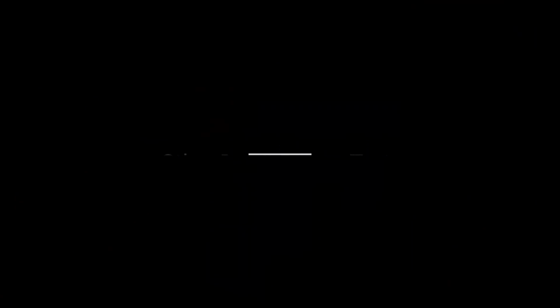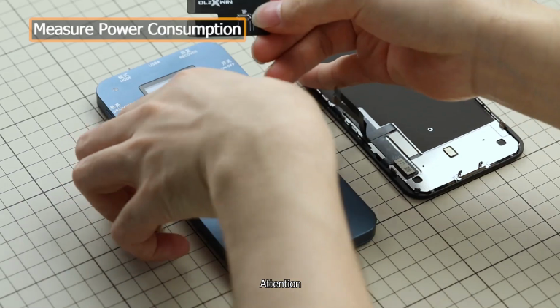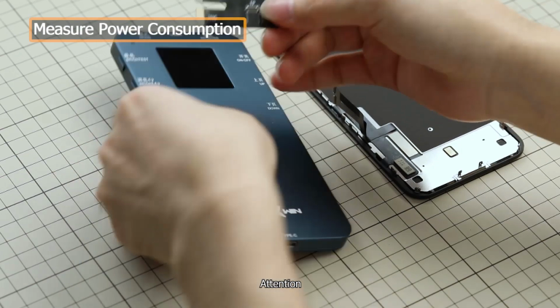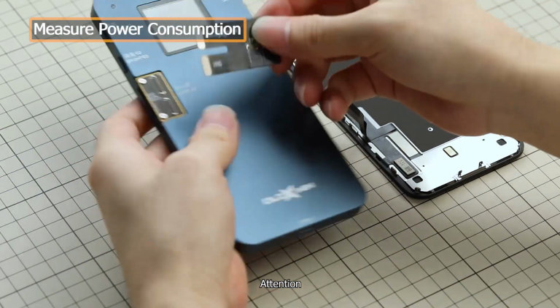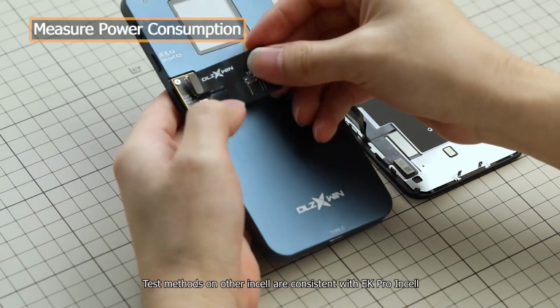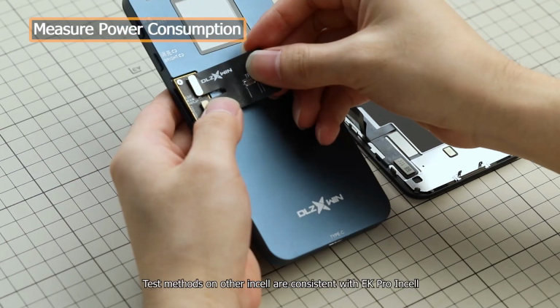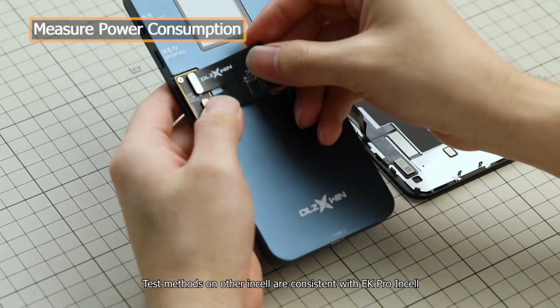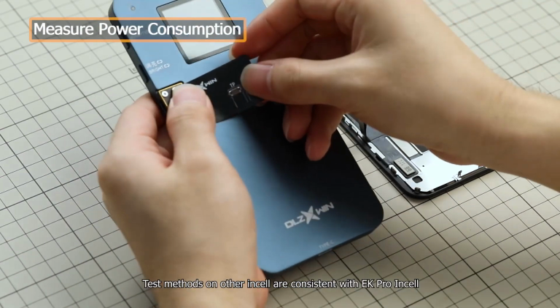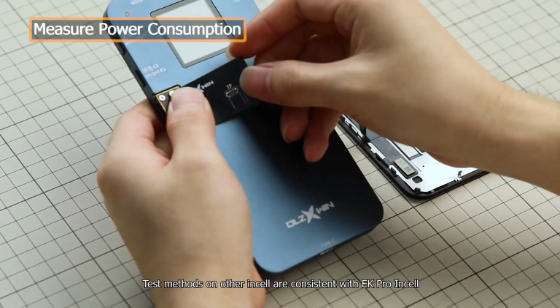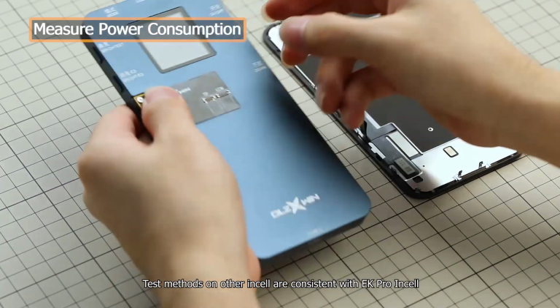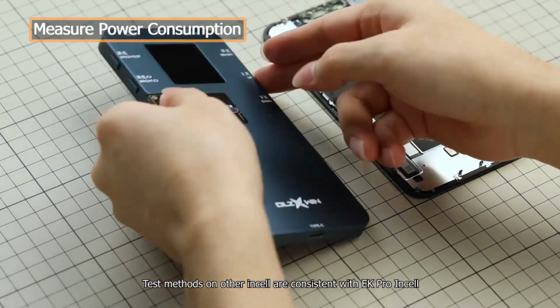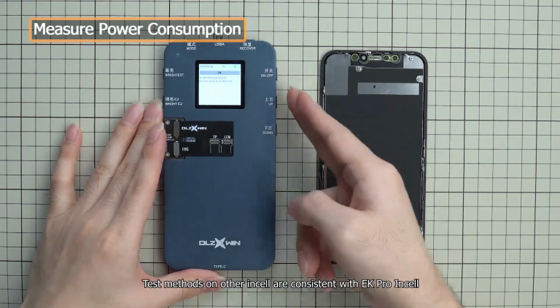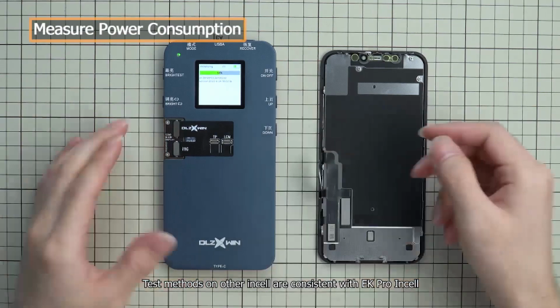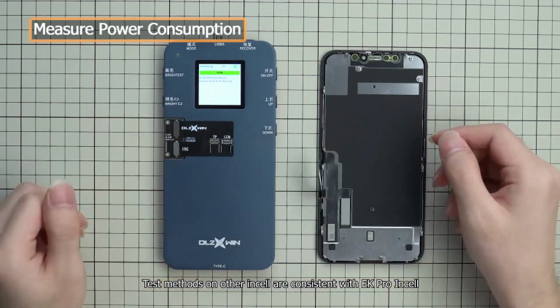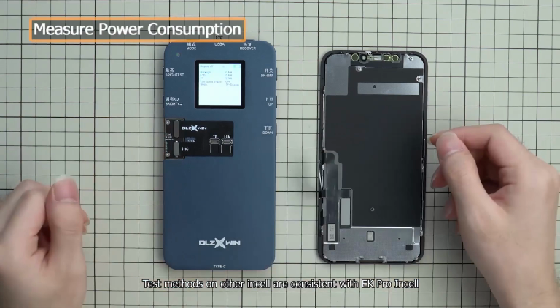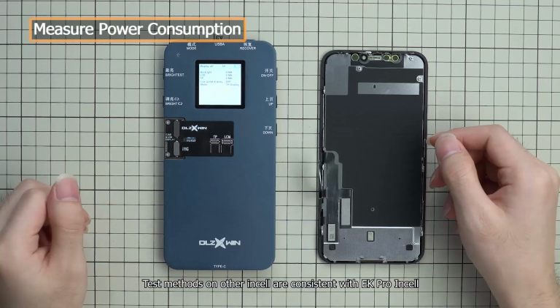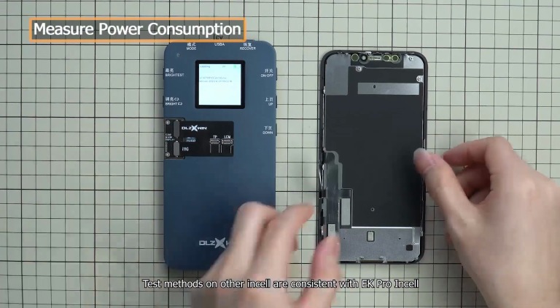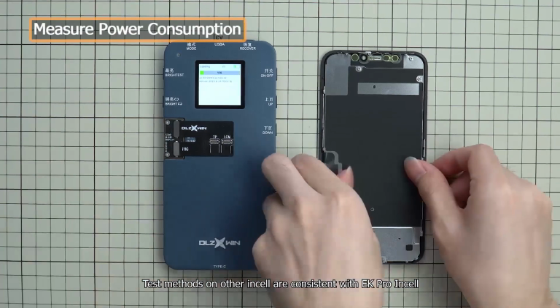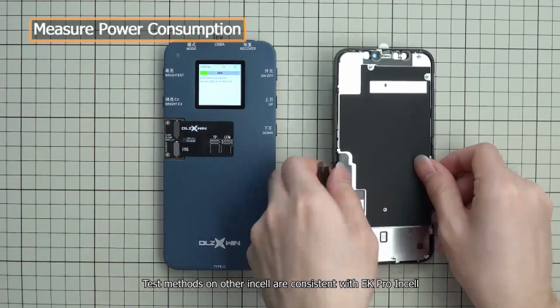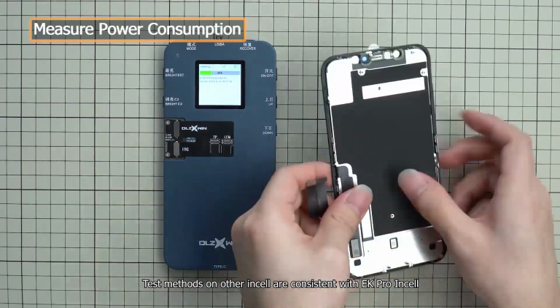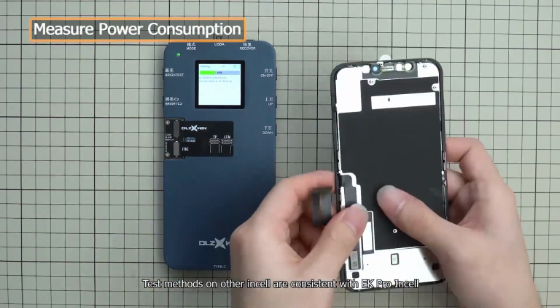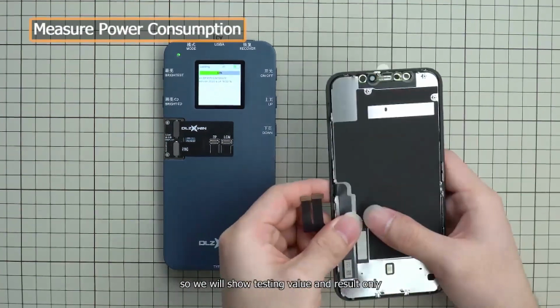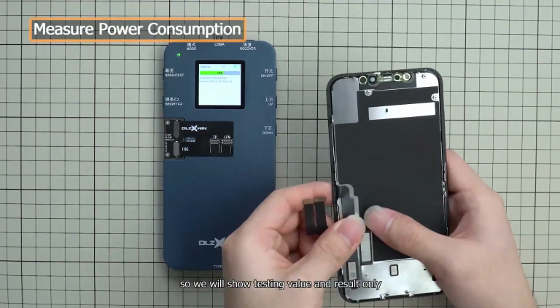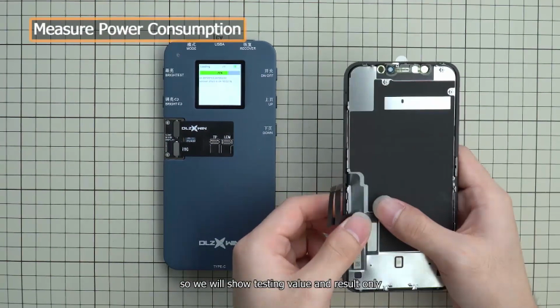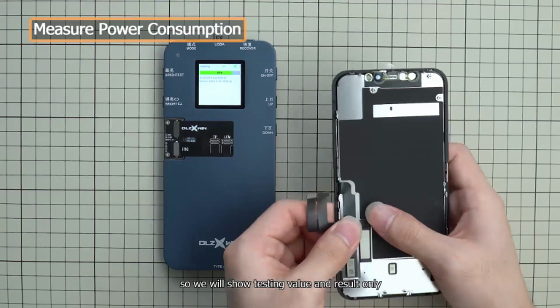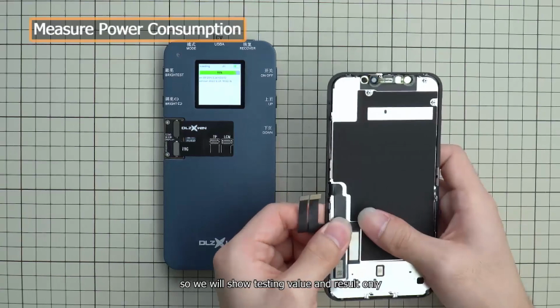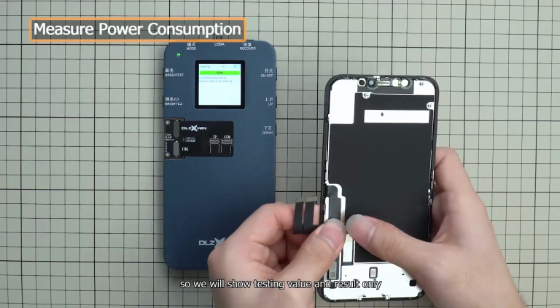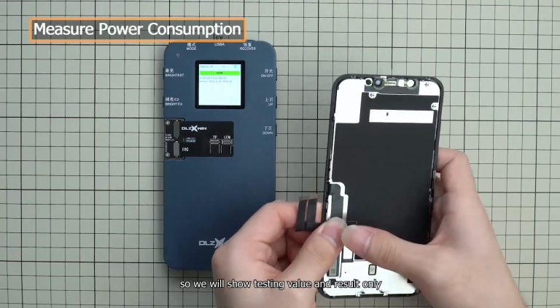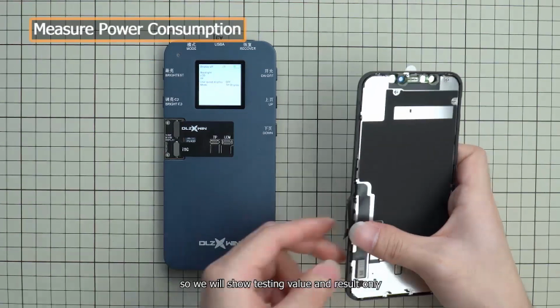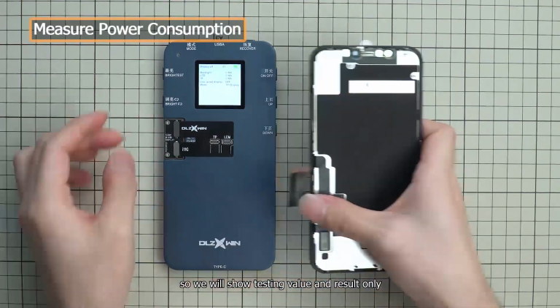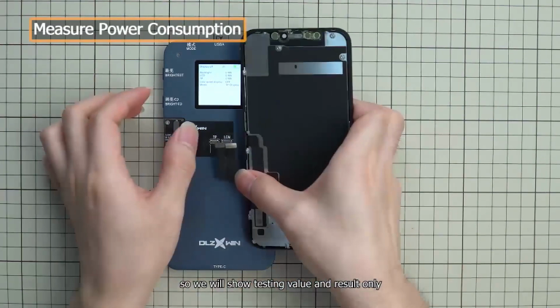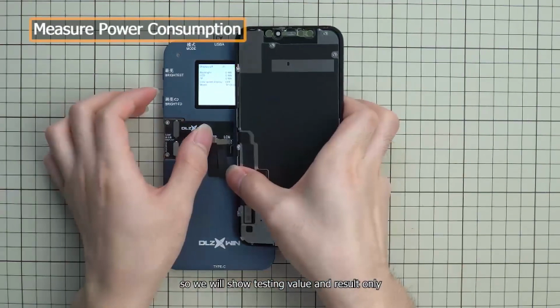Note: the test methods for other insoles are consistent with EK Pro Insole, so we will show testing values and results only.